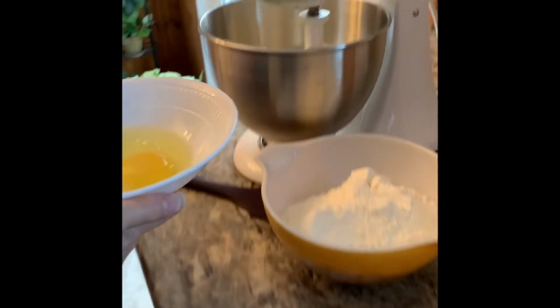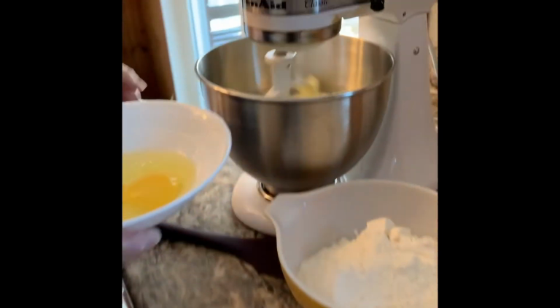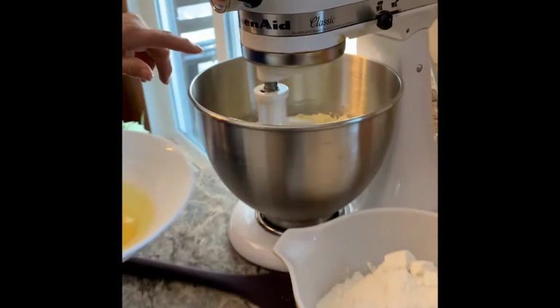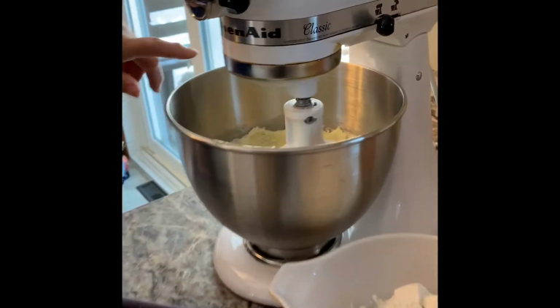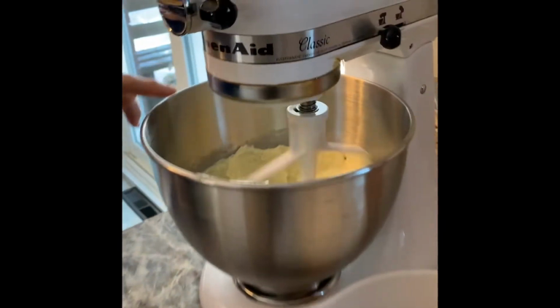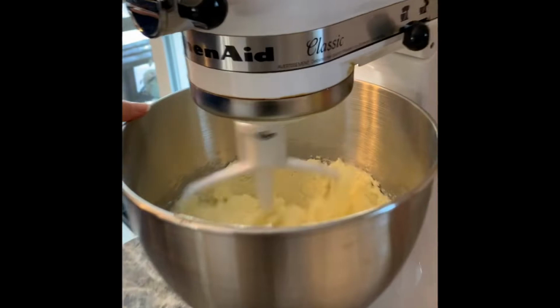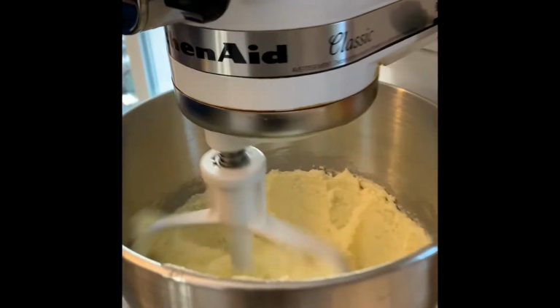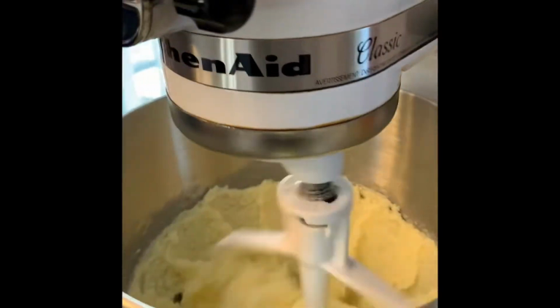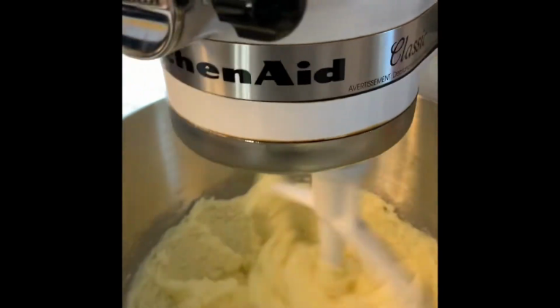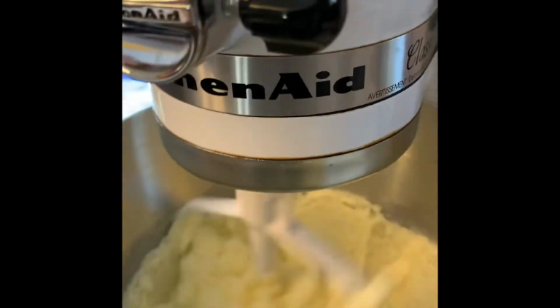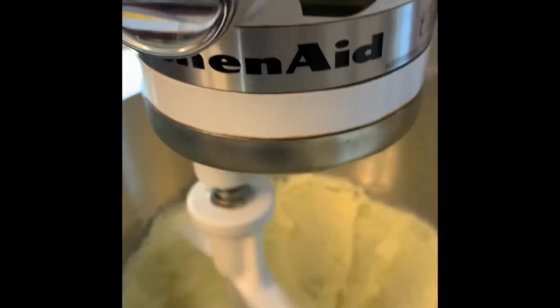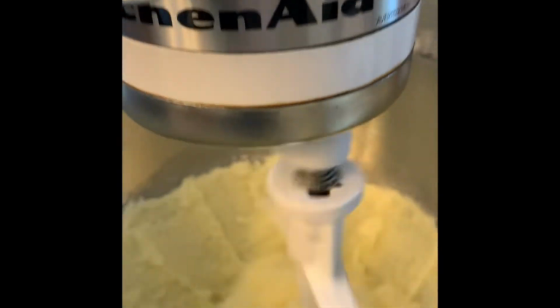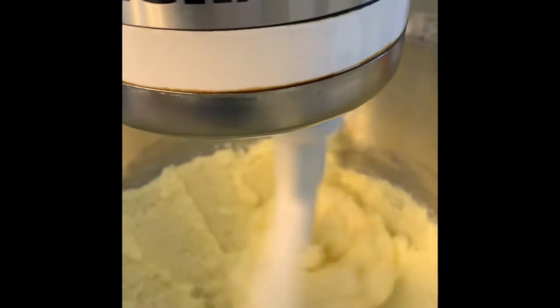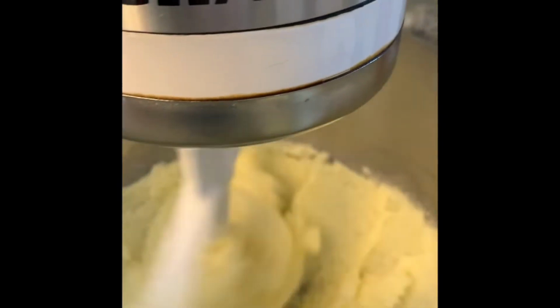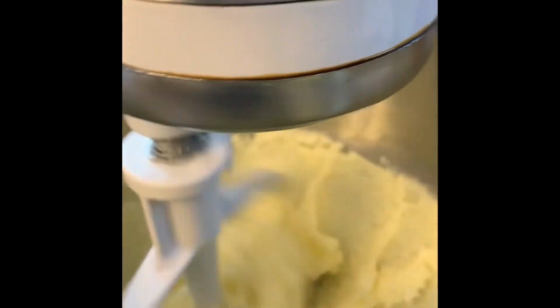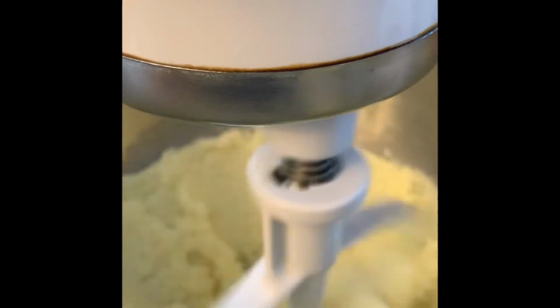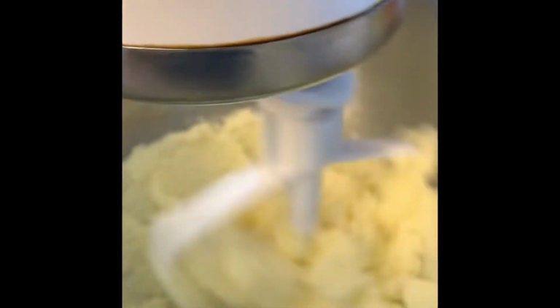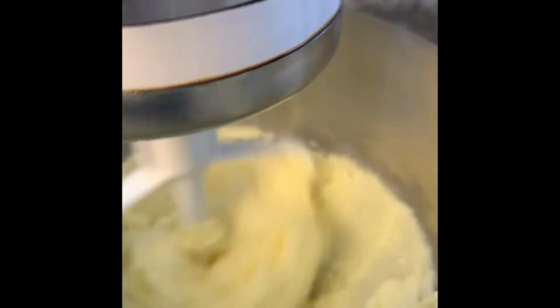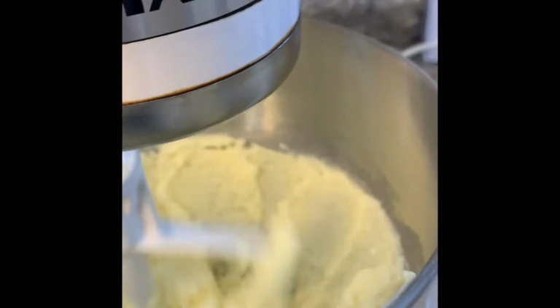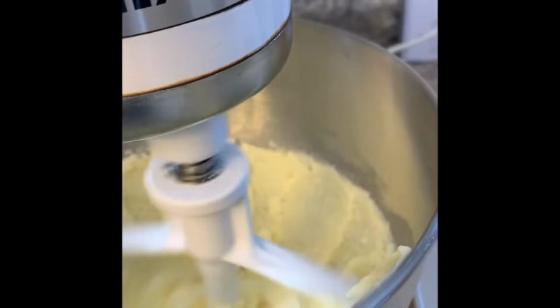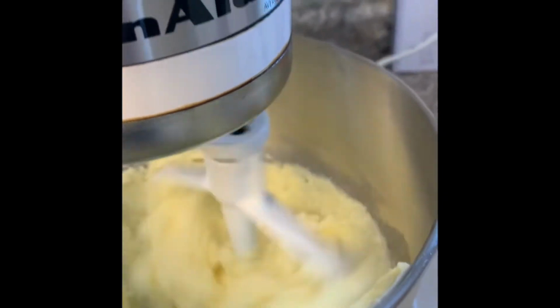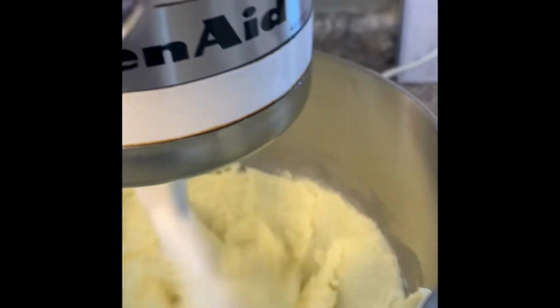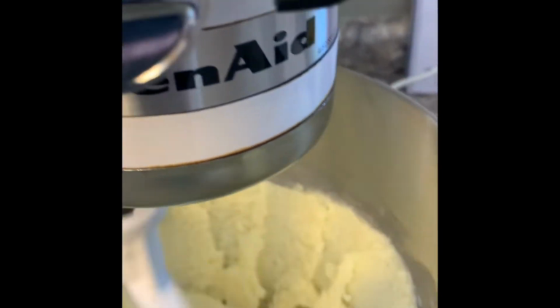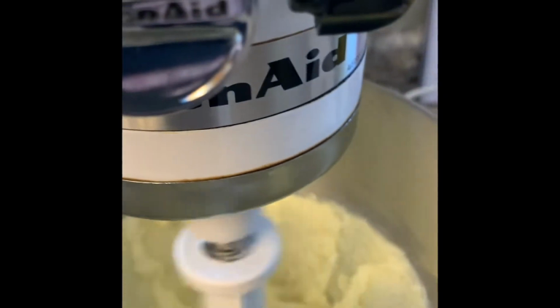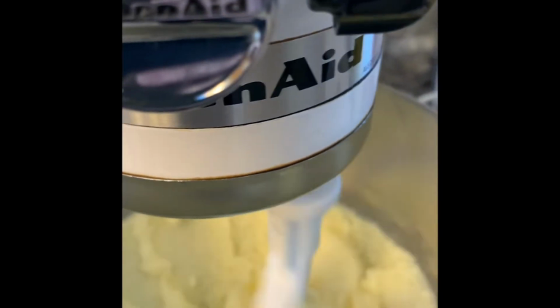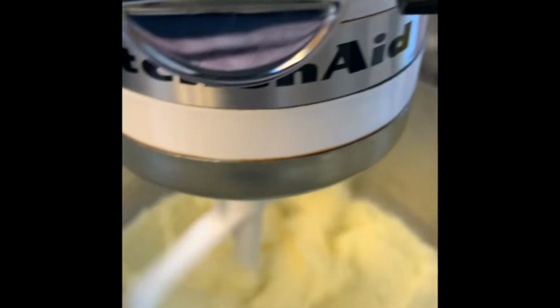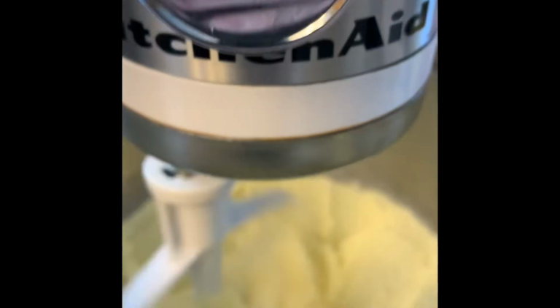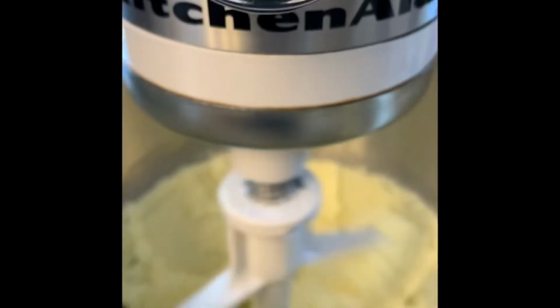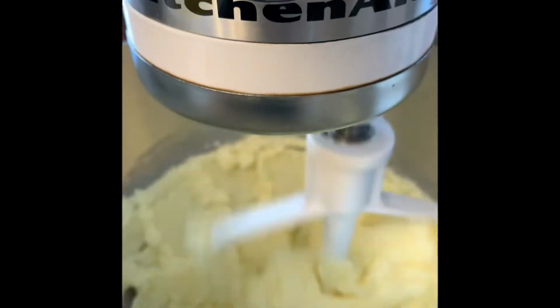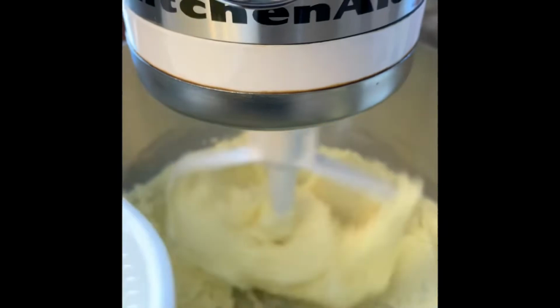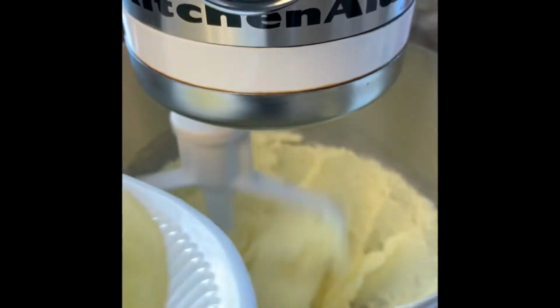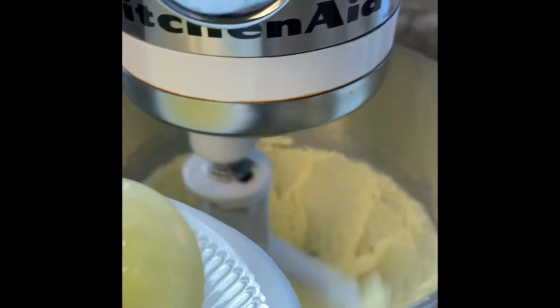If you want to take a look, you can see how nicely it's starting to whip up. So we're going to add the eggs.